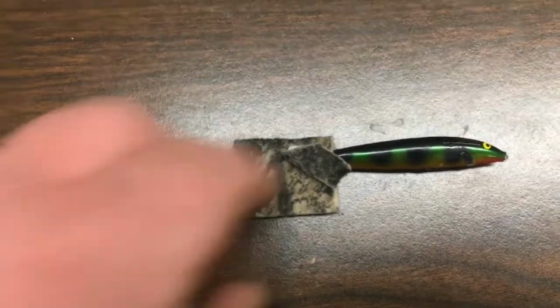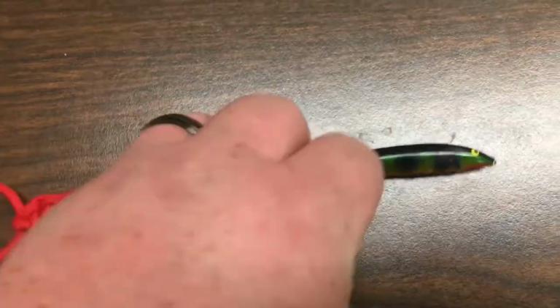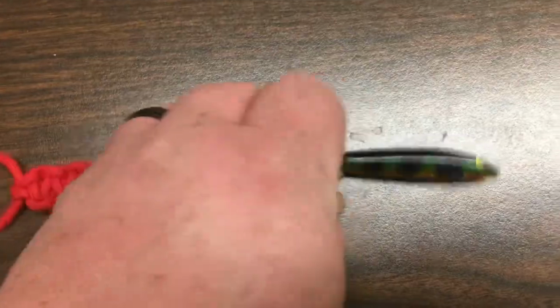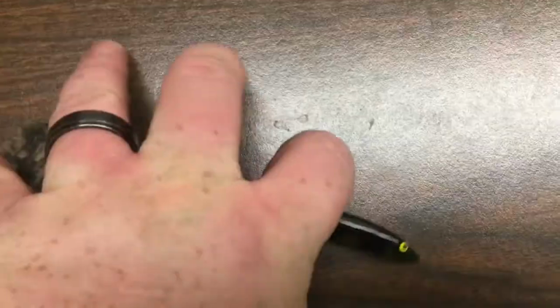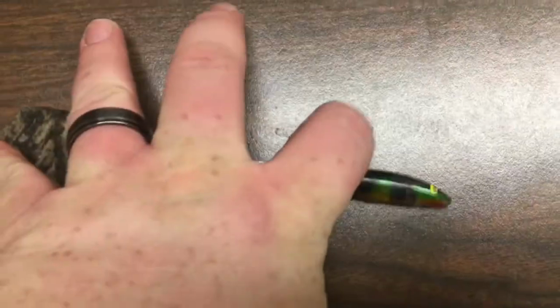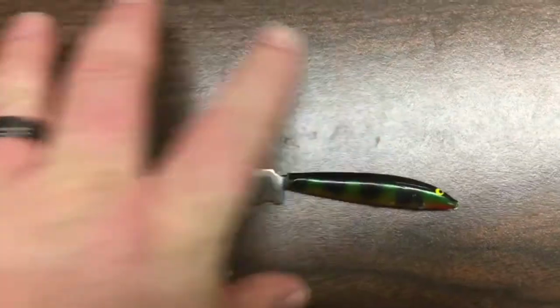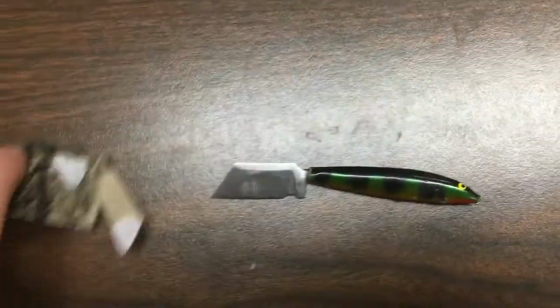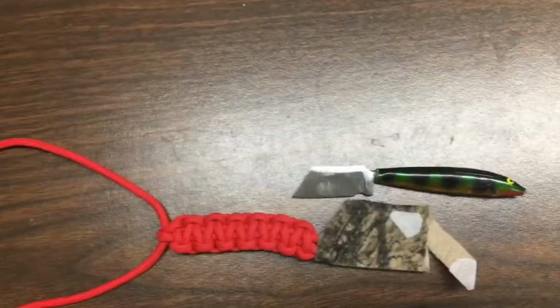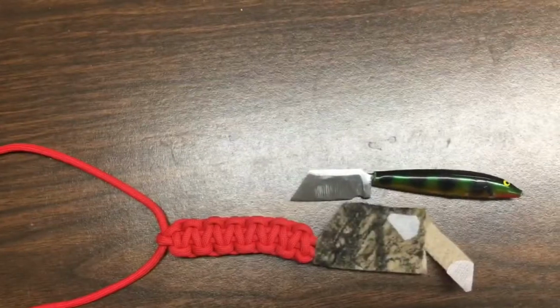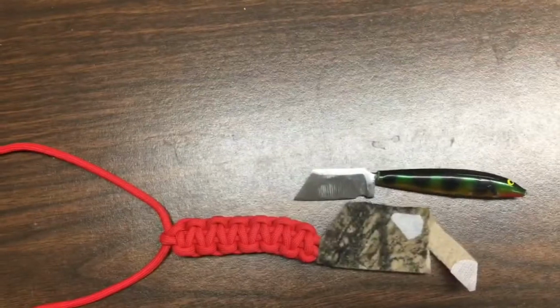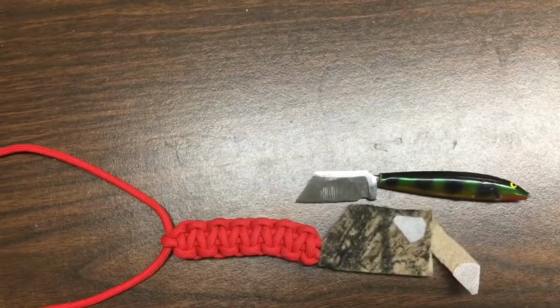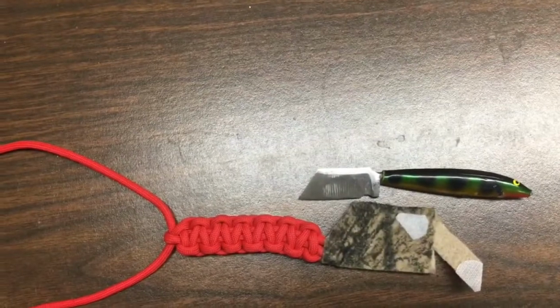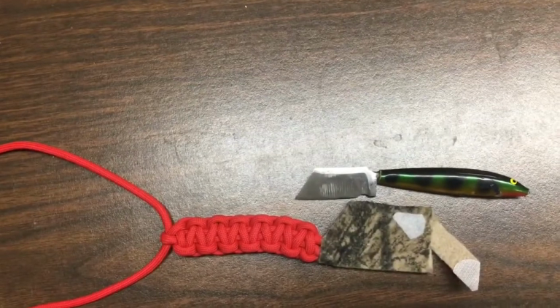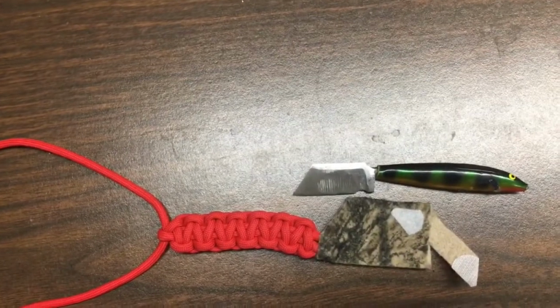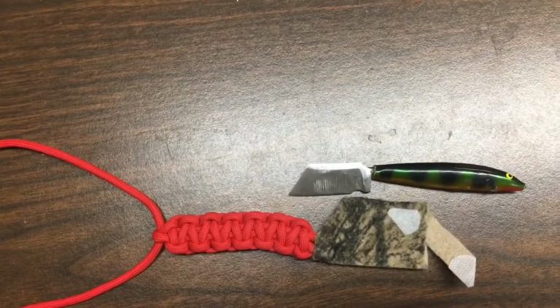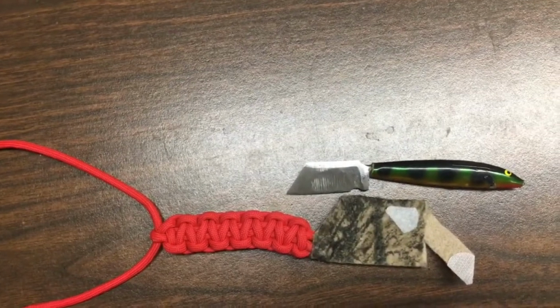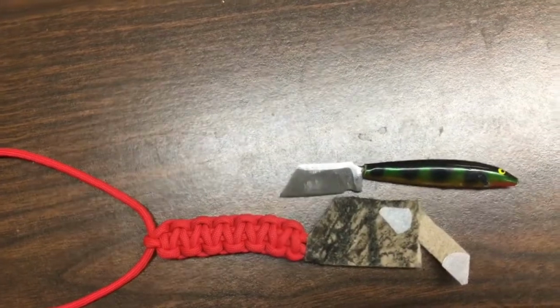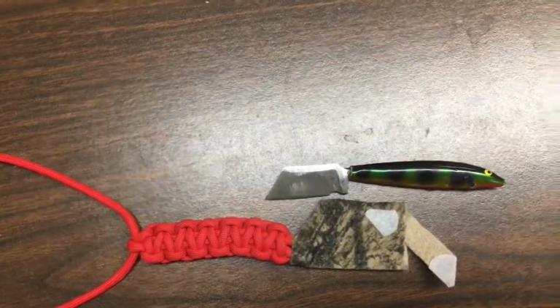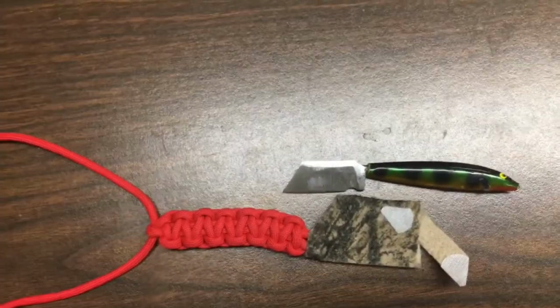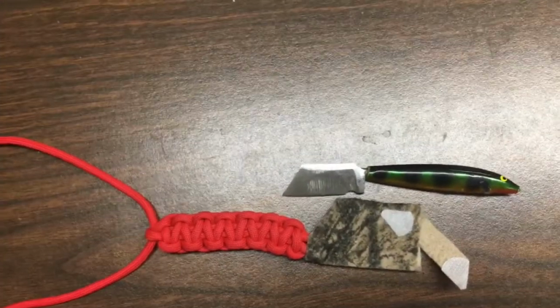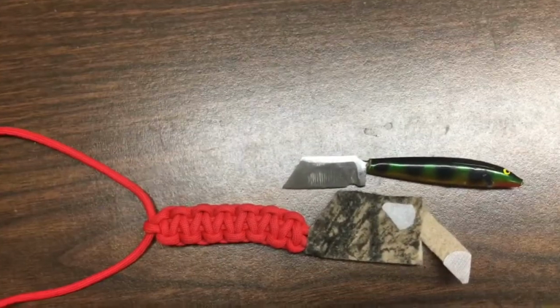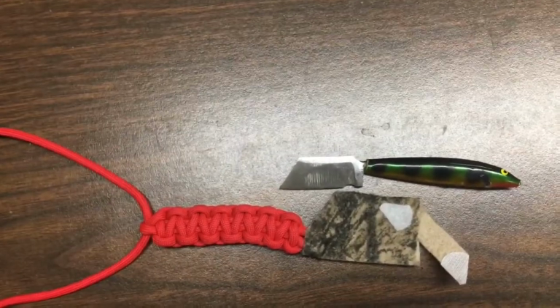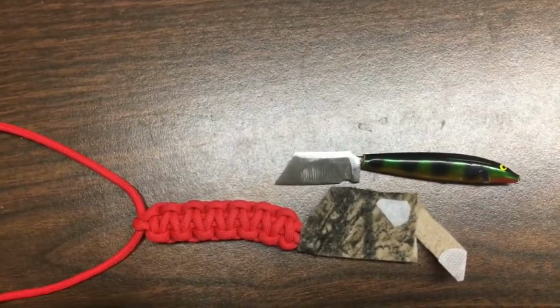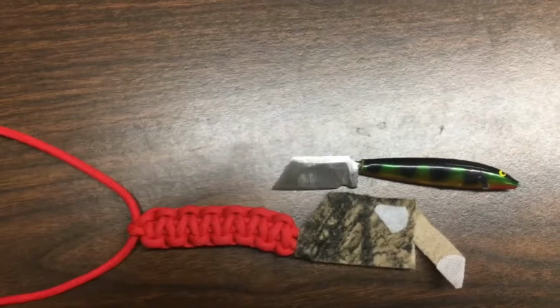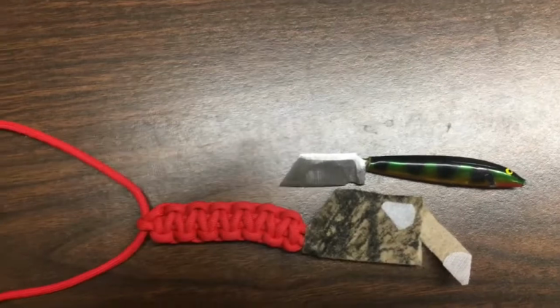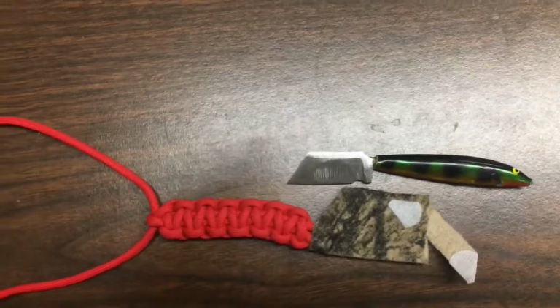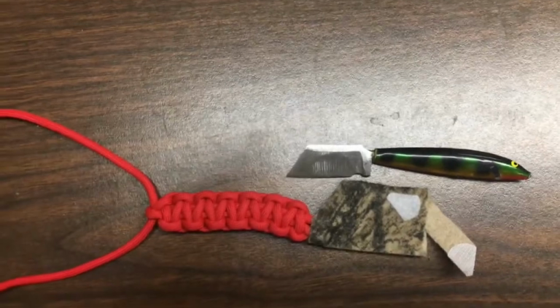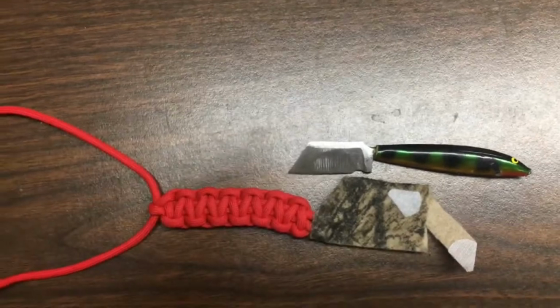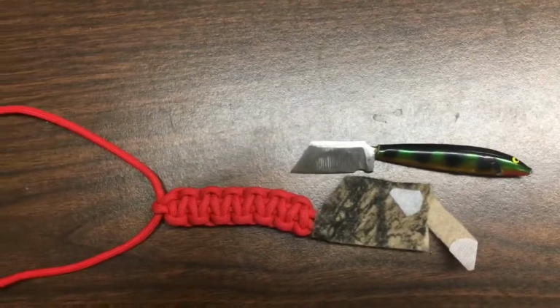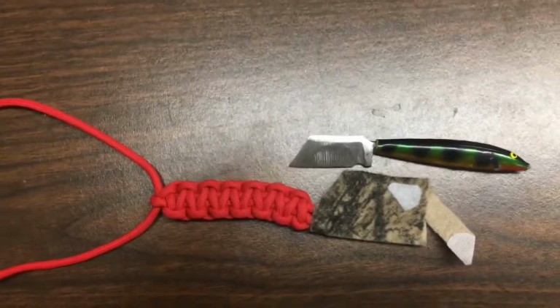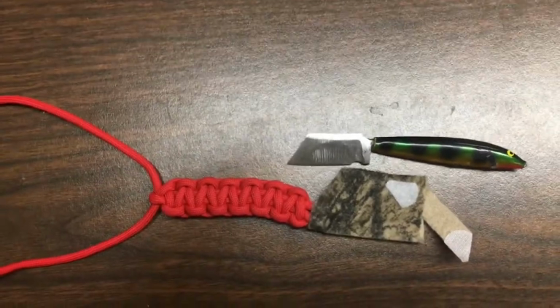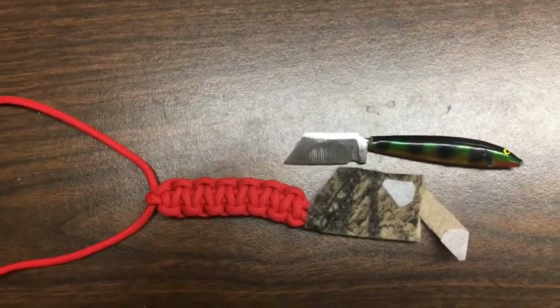All in all pretty pleased with the way it turned out — tackle box knife, neck knife, whatever you want to call it. Like, comment, subscribe, join the Catfish Militia.